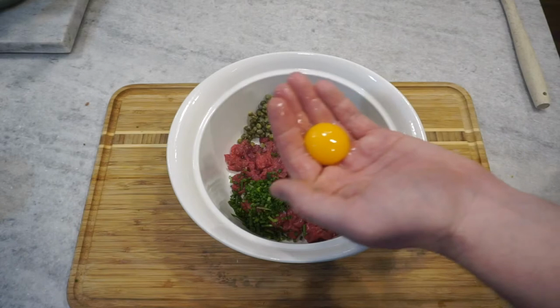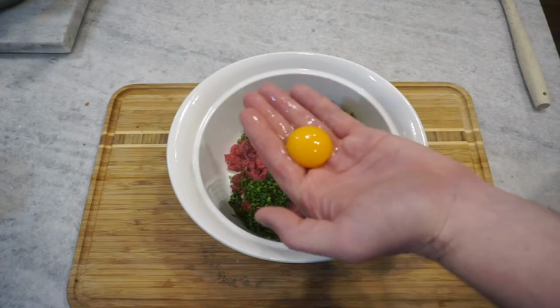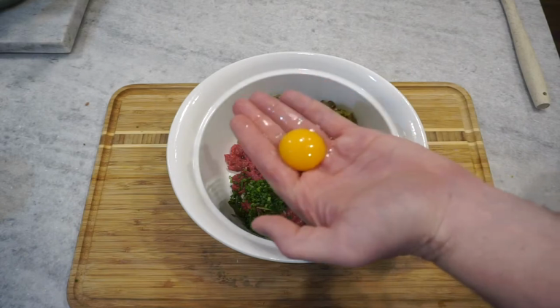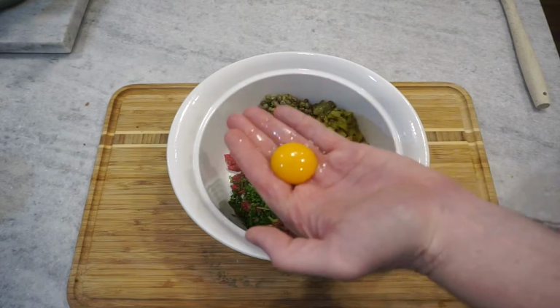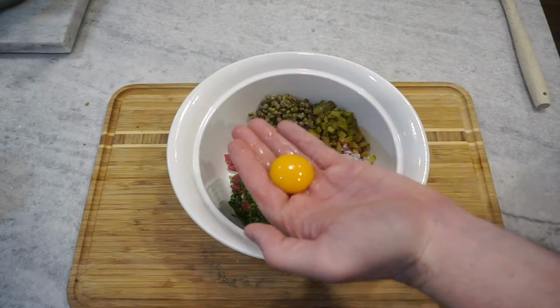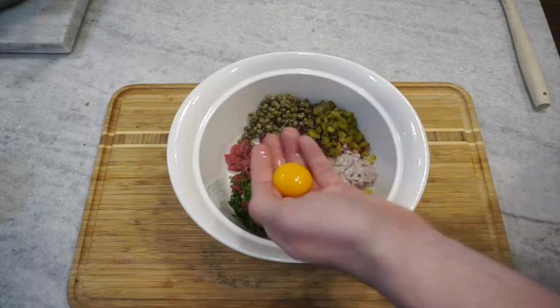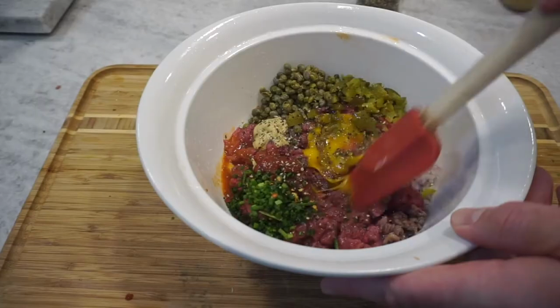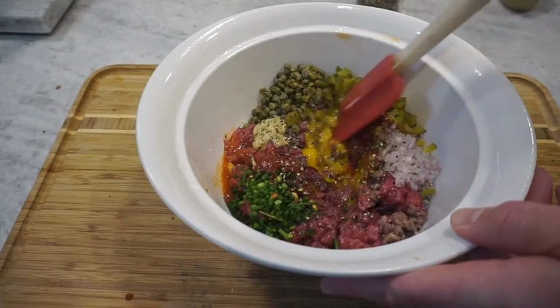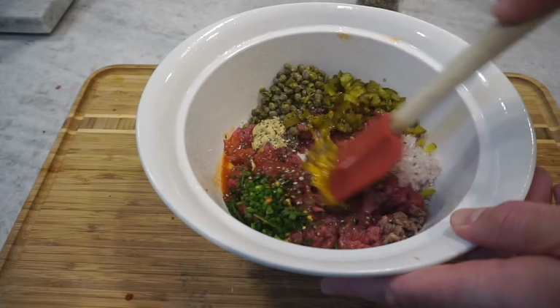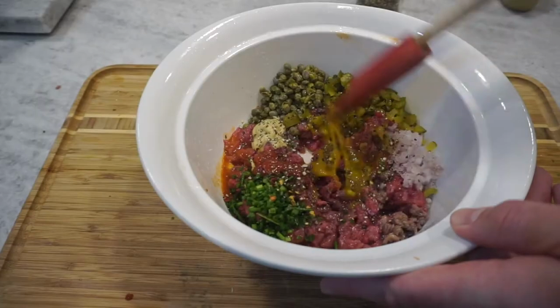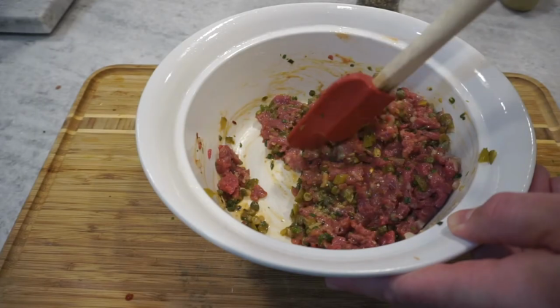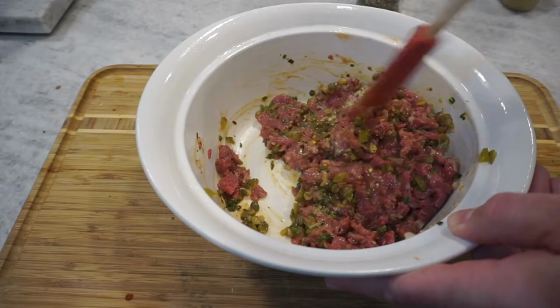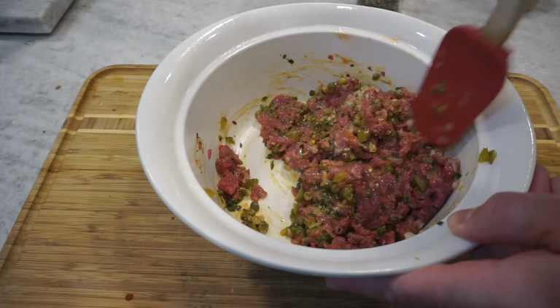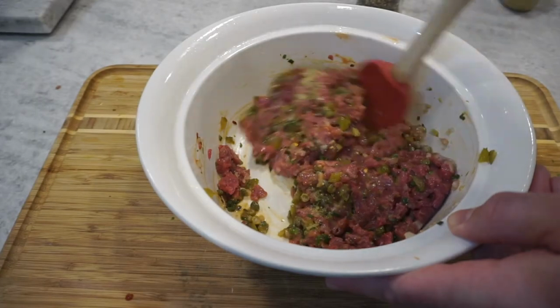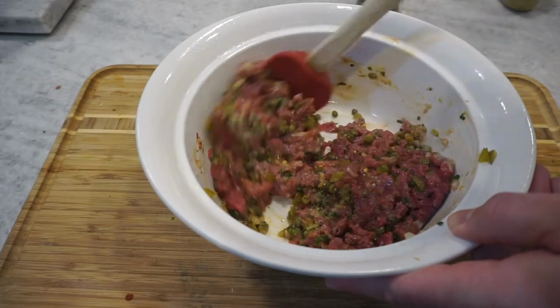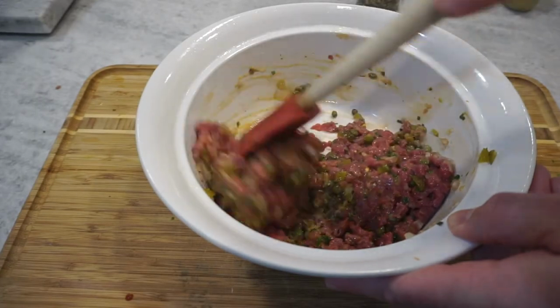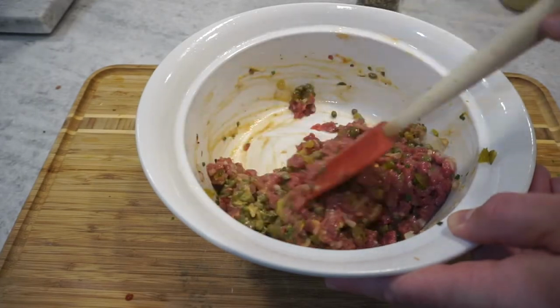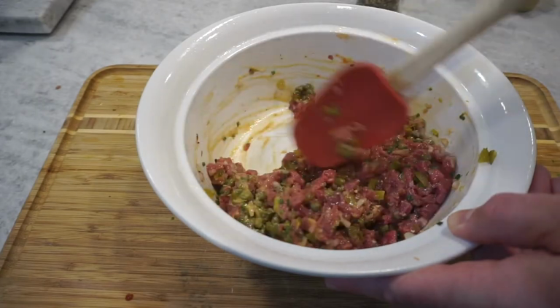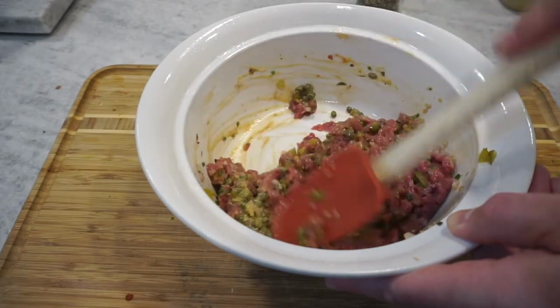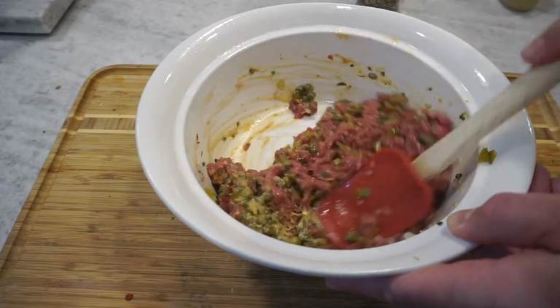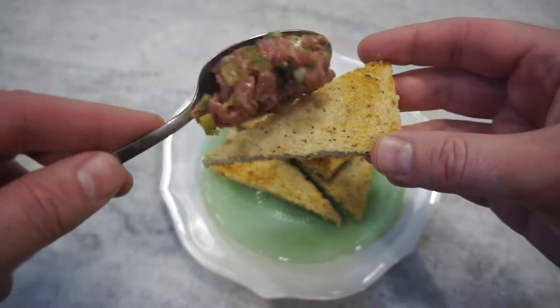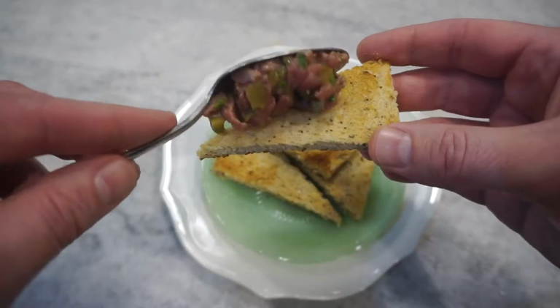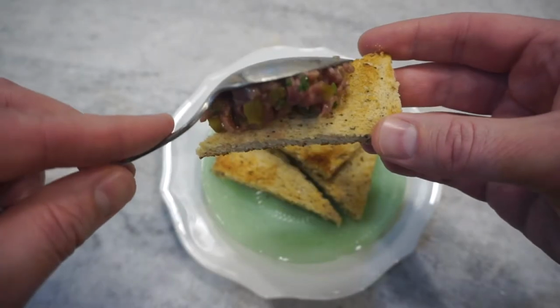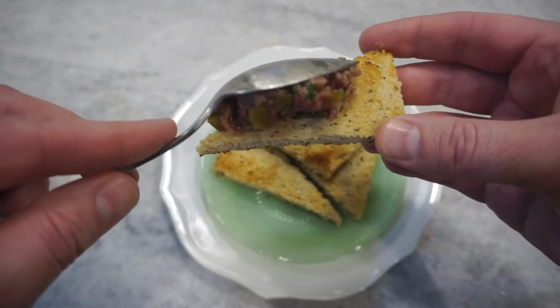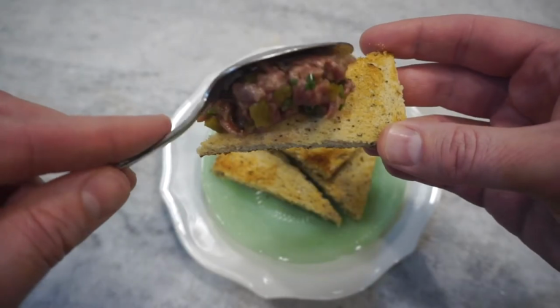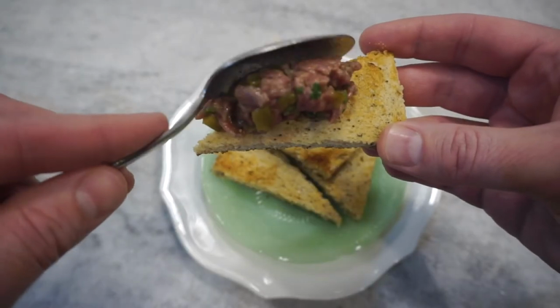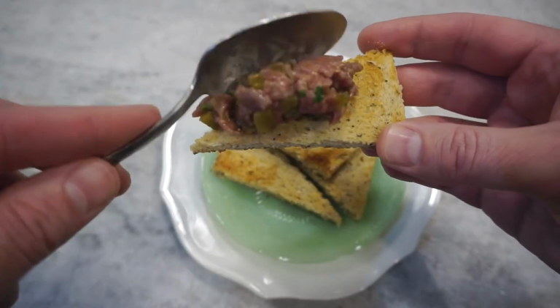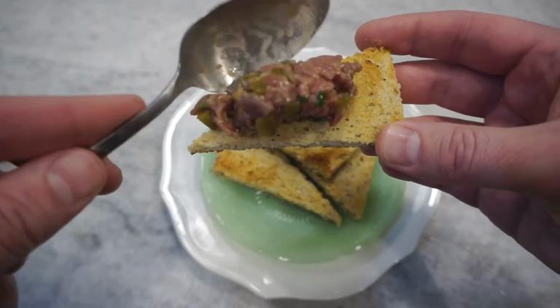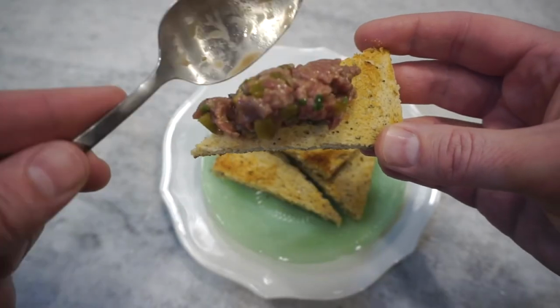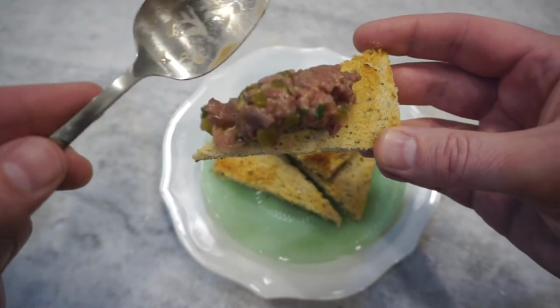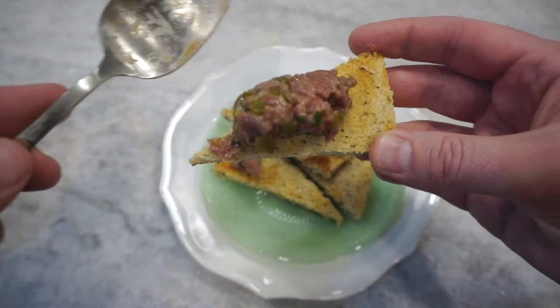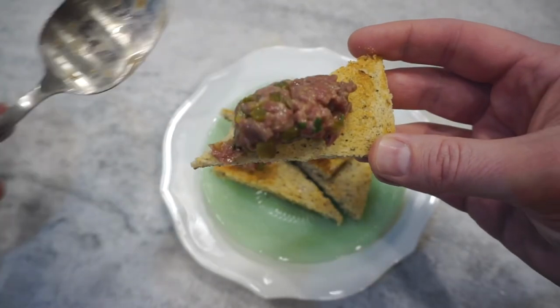Let's make a fresh buffalo tartare — raw buffalo tartare.